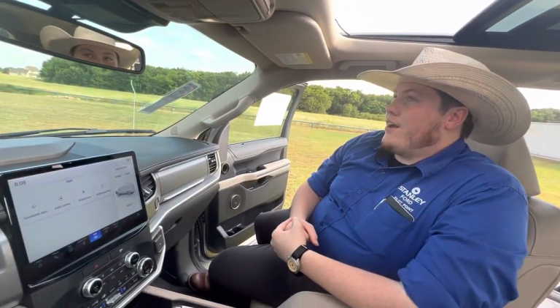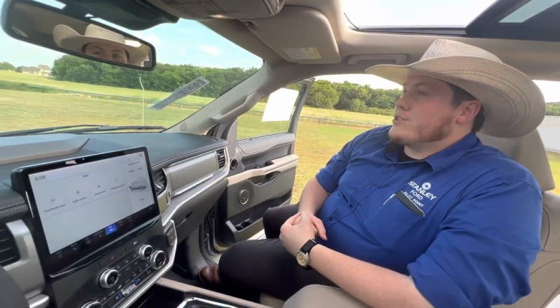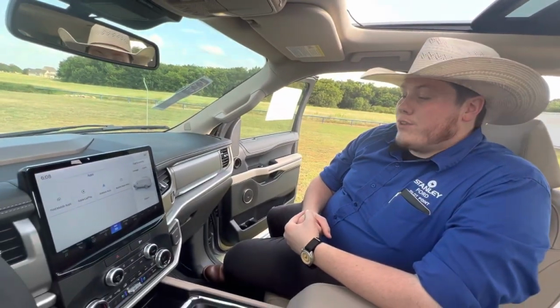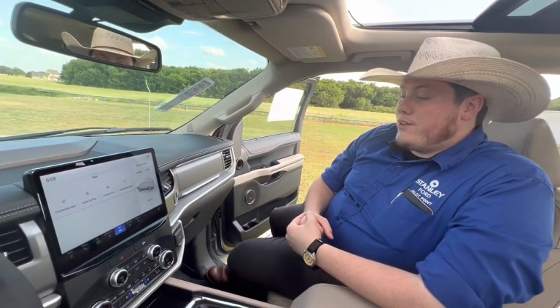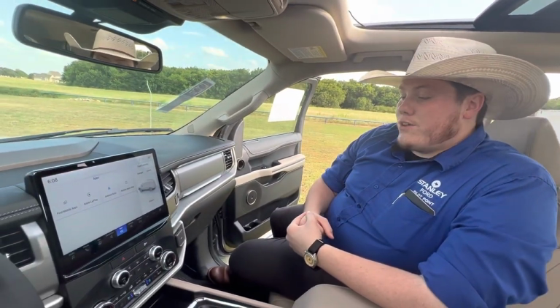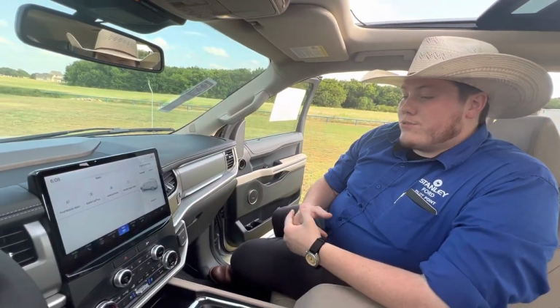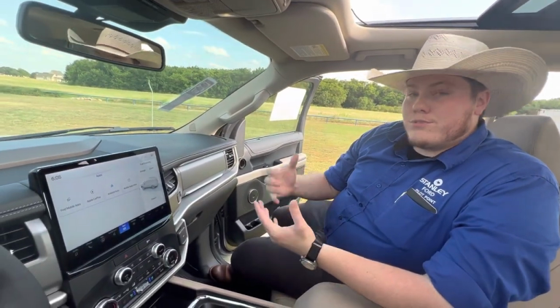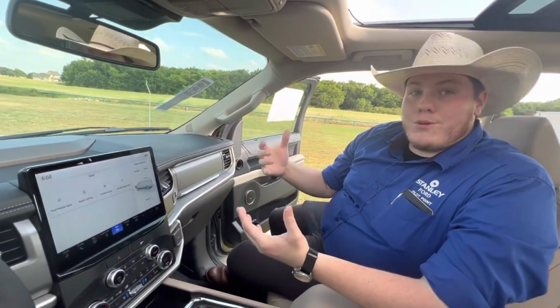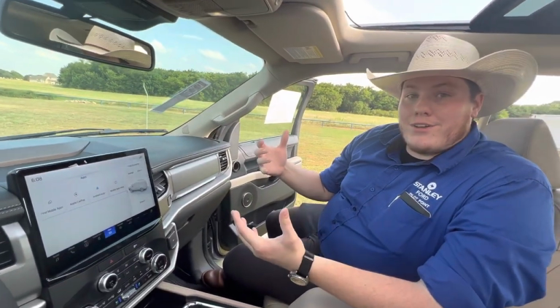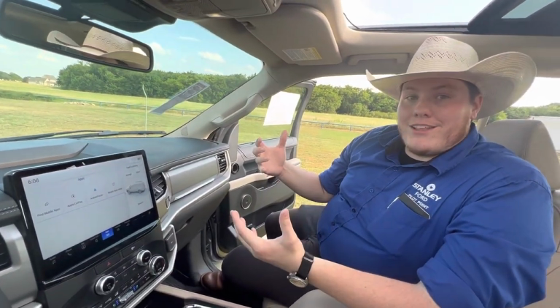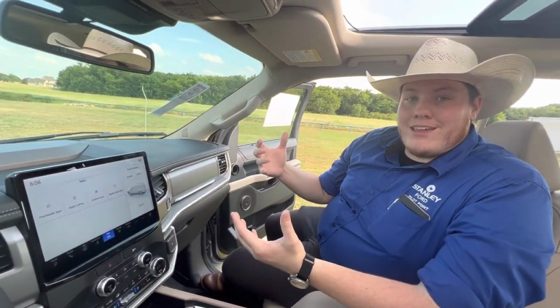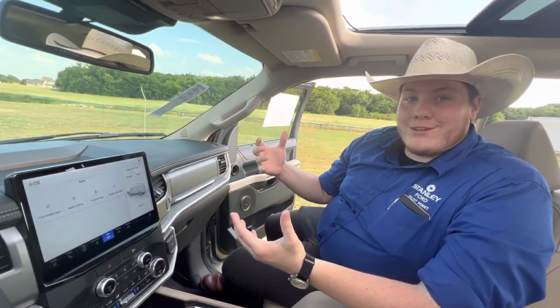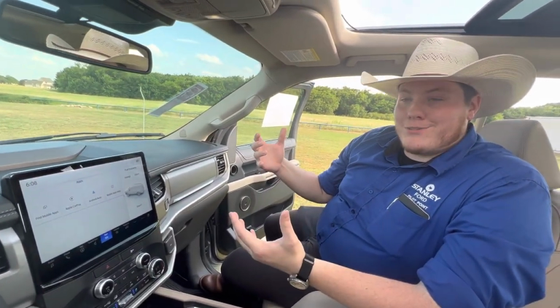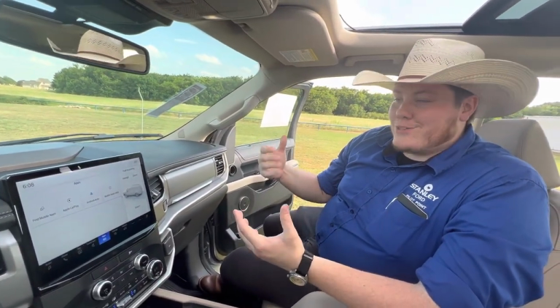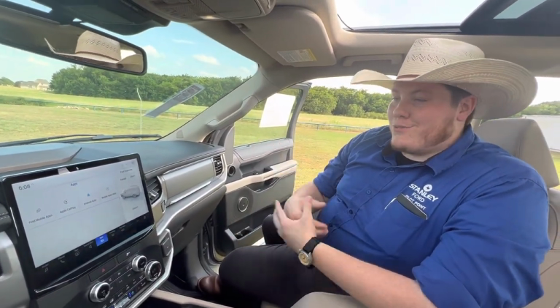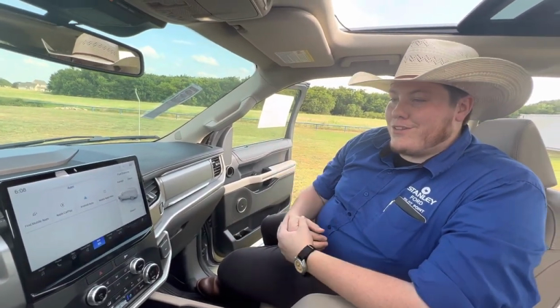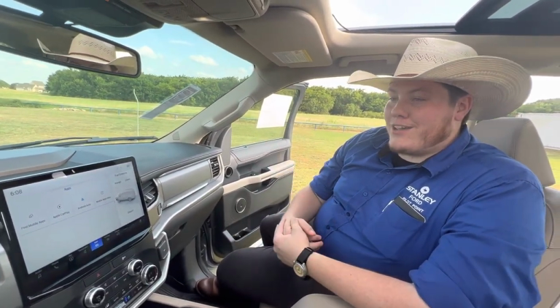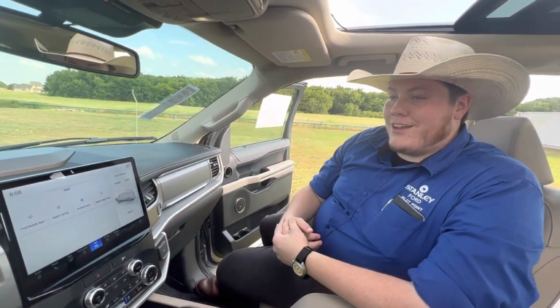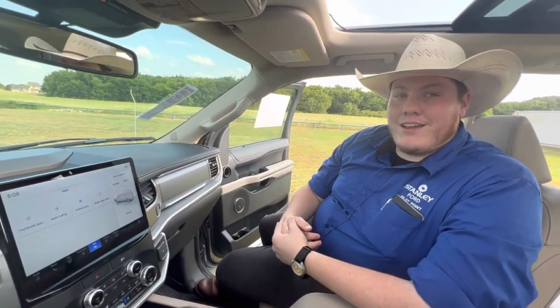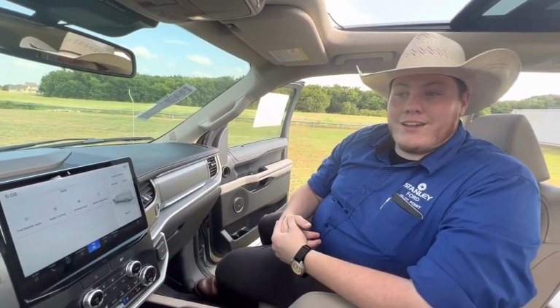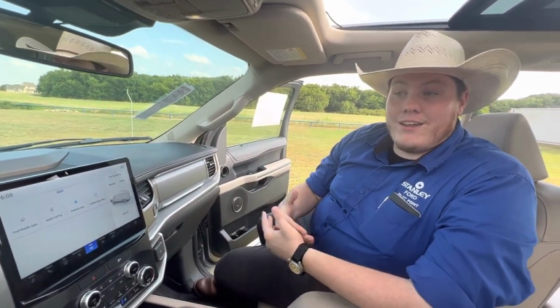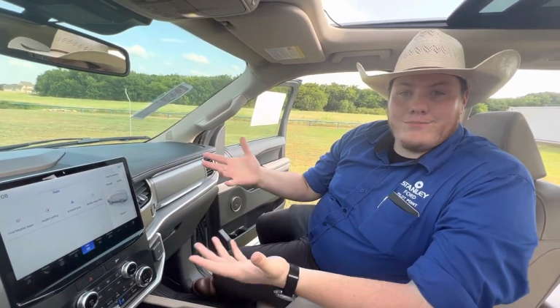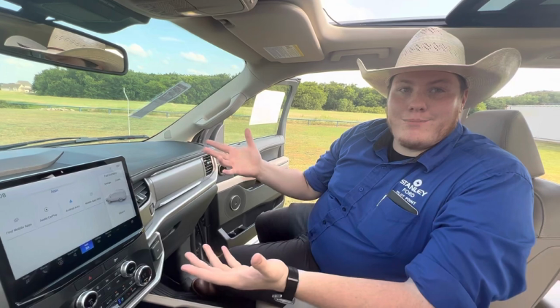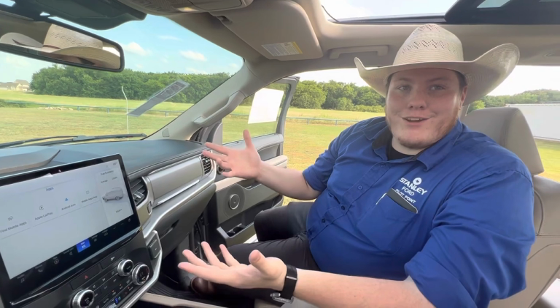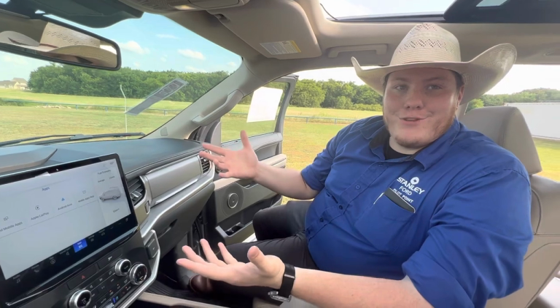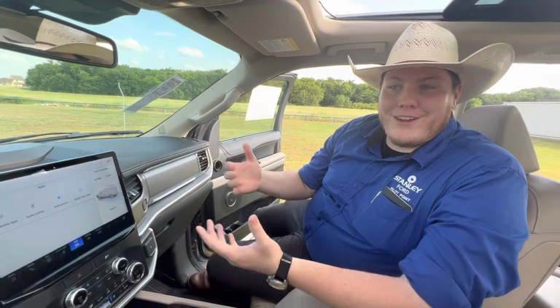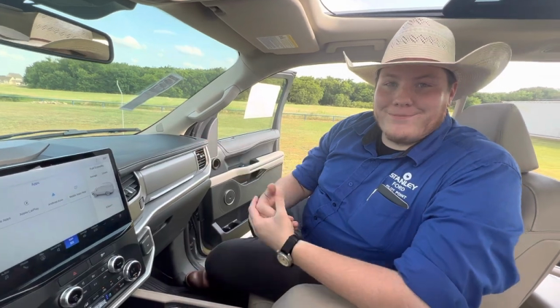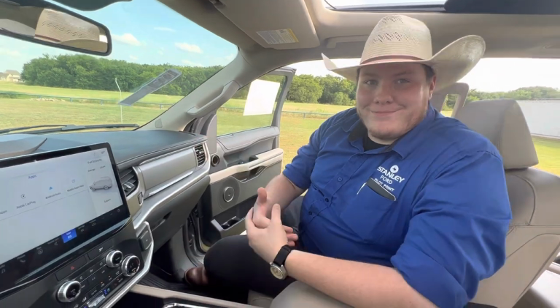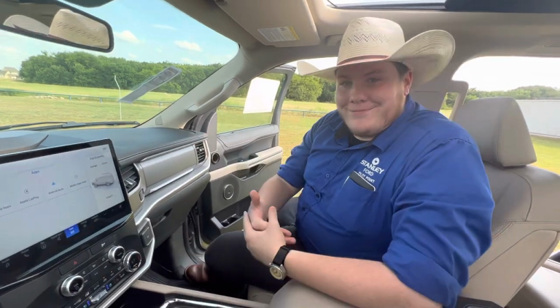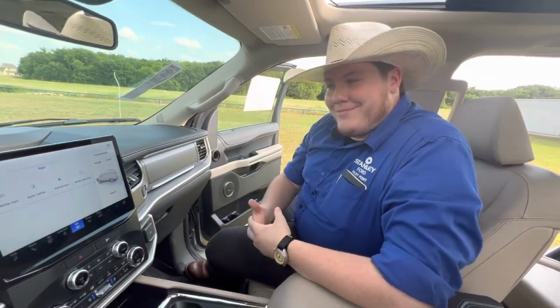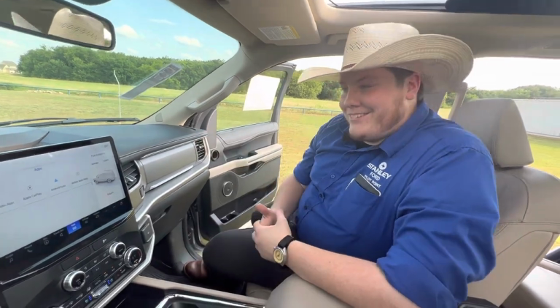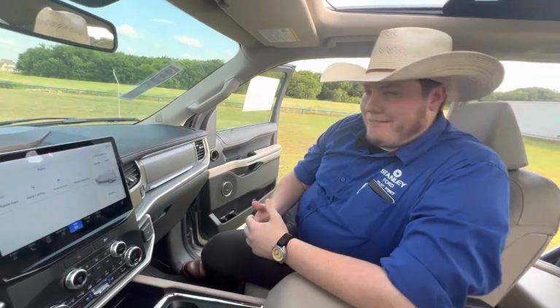It's a really neat vehicle, so I'm really glad that you came out and spent some time with me to look at it. Let me know how you feel about it. Thank you.